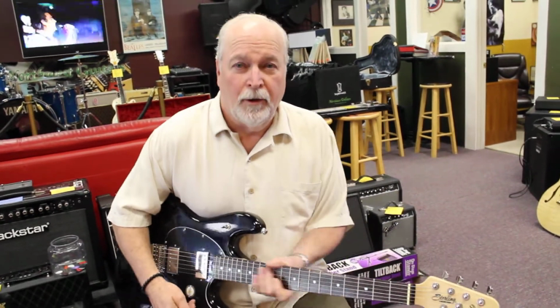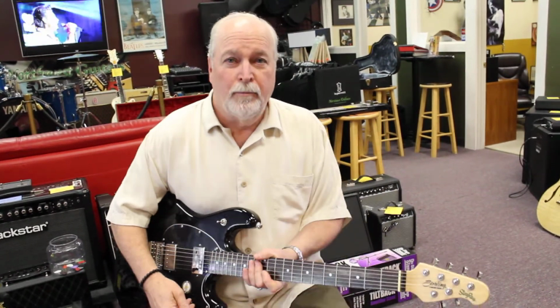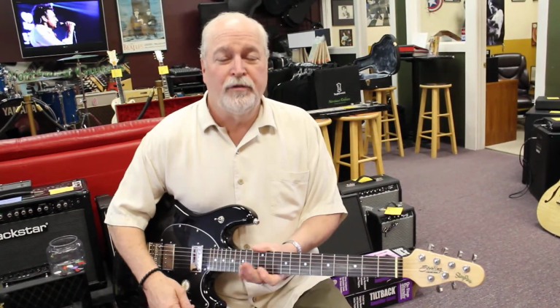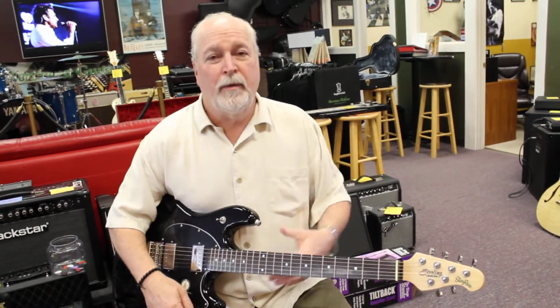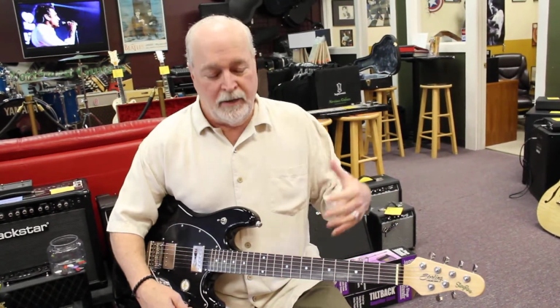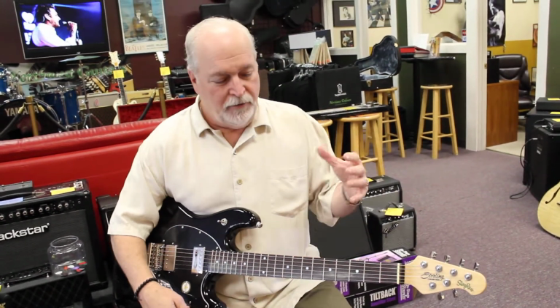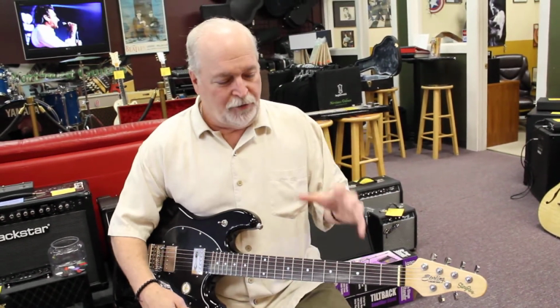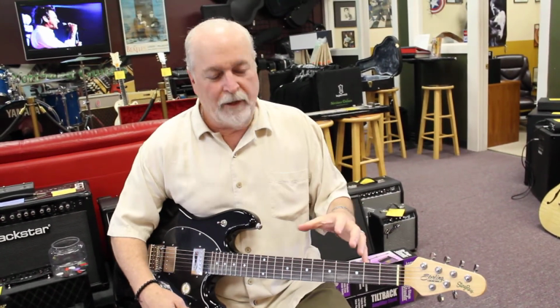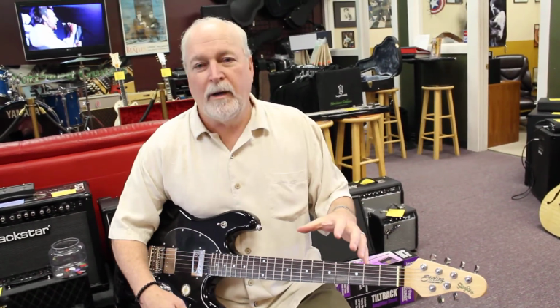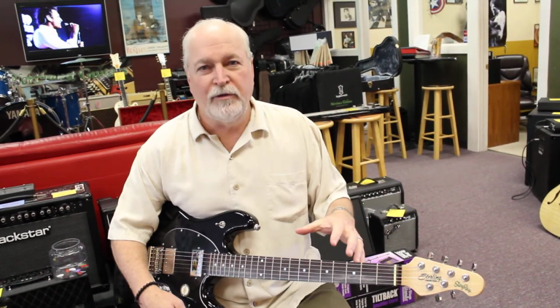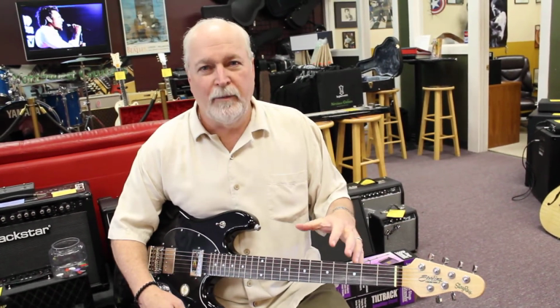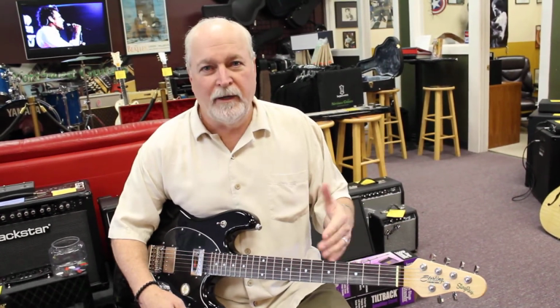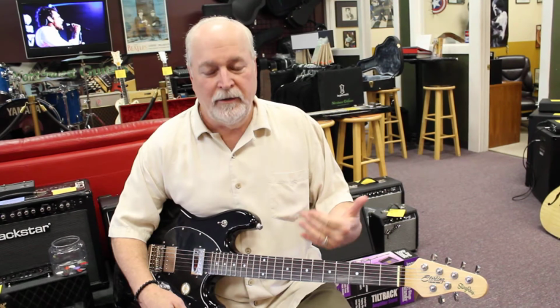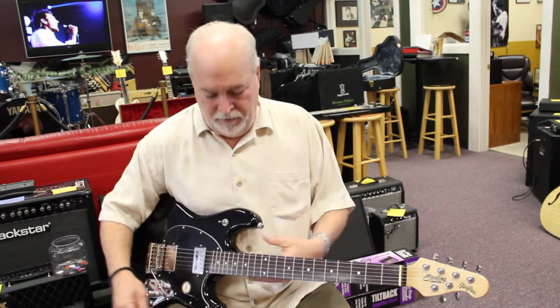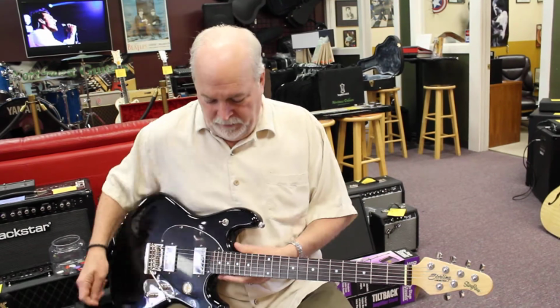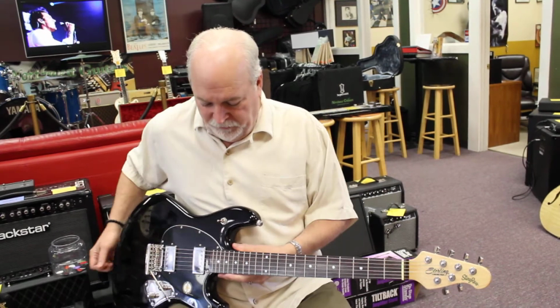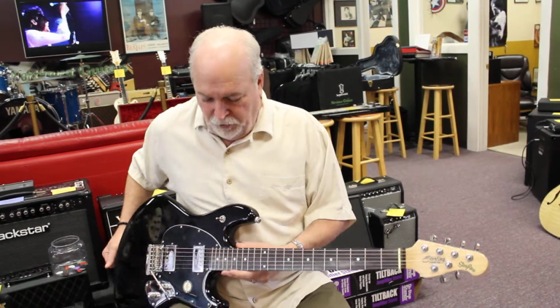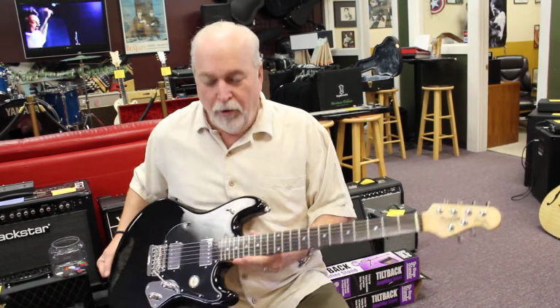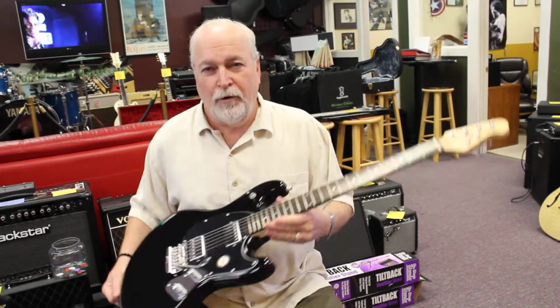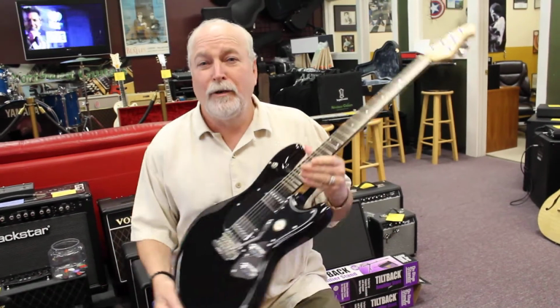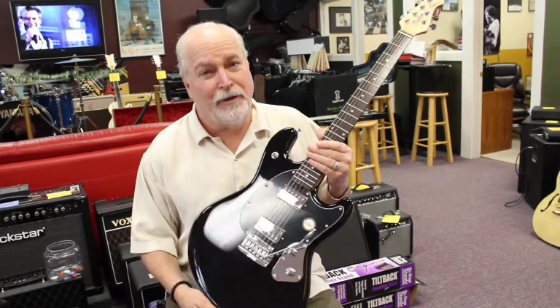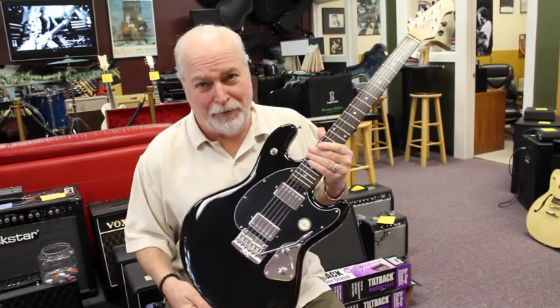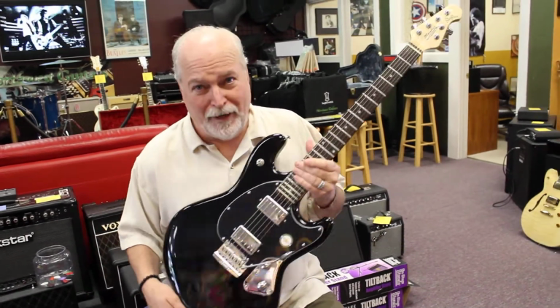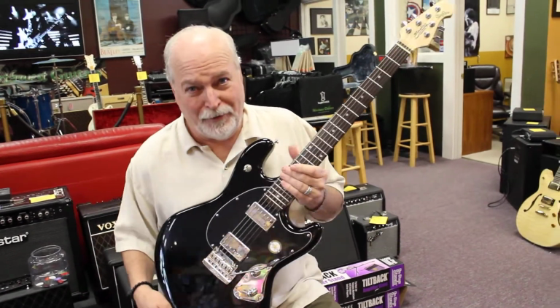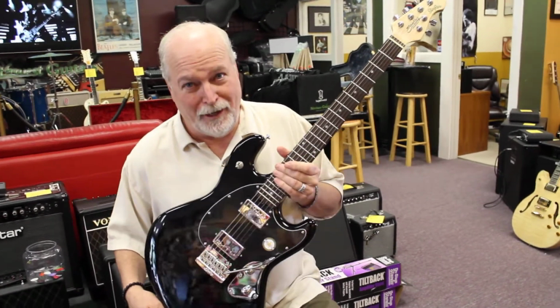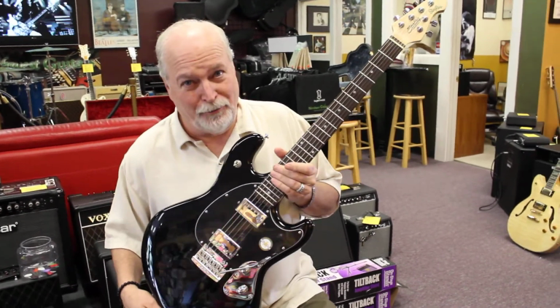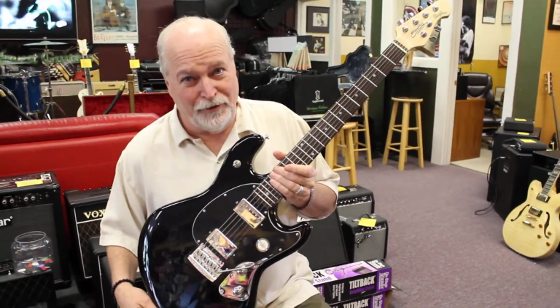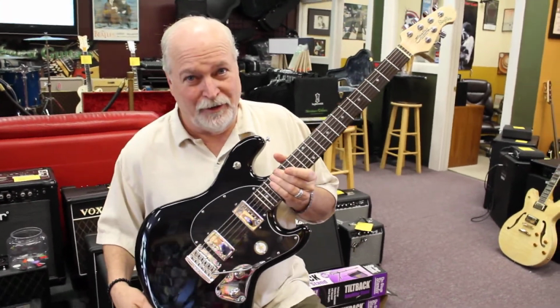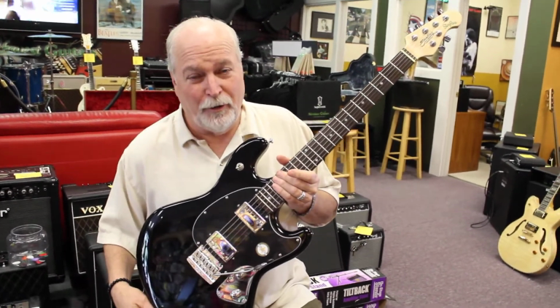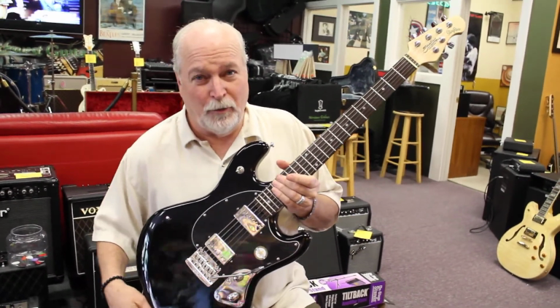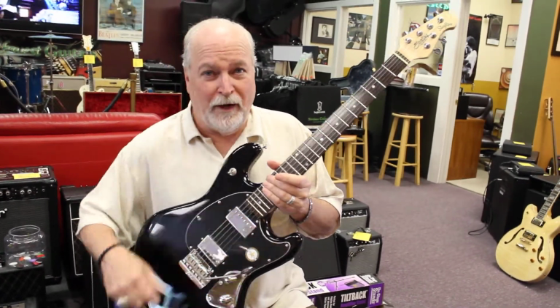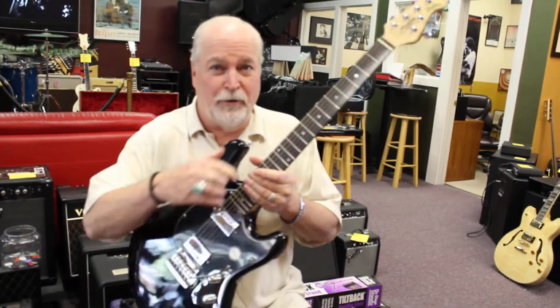Music Man — Sterling by Music Man. This guitar only sells for $500, which is an incredible value.